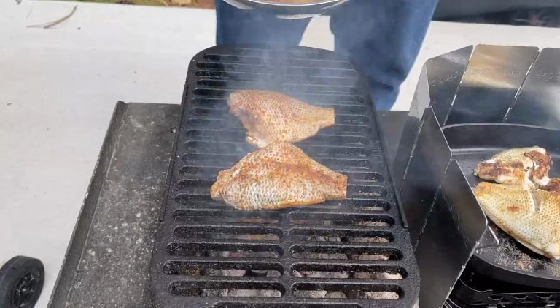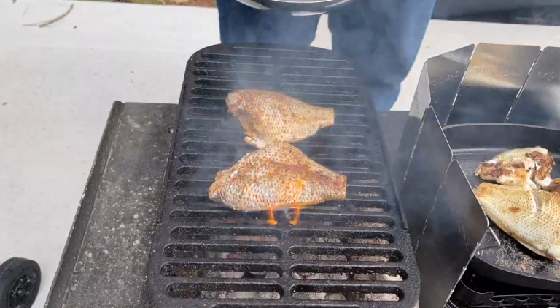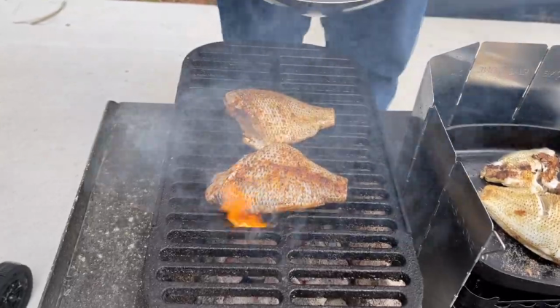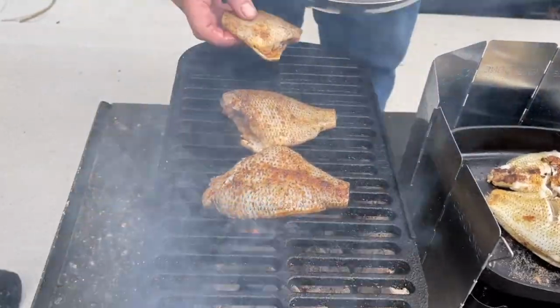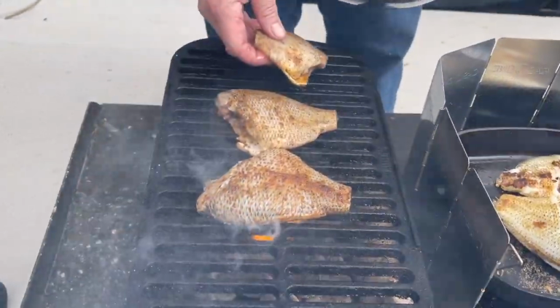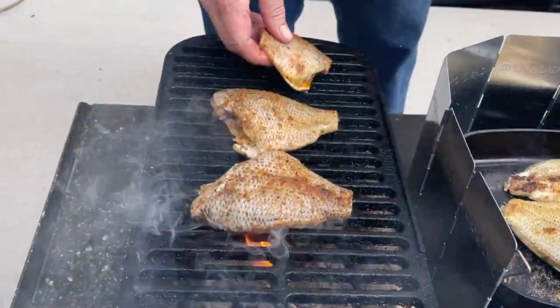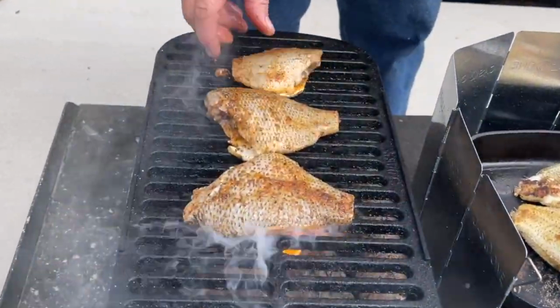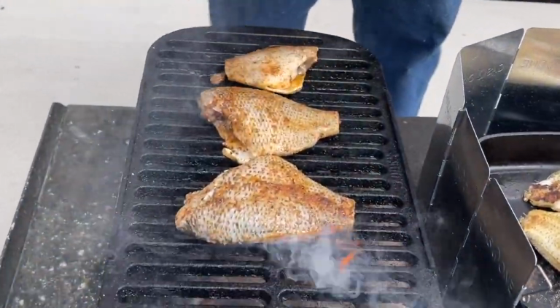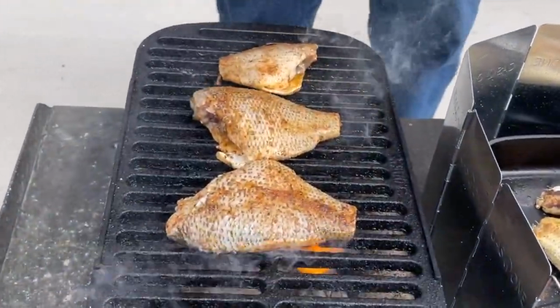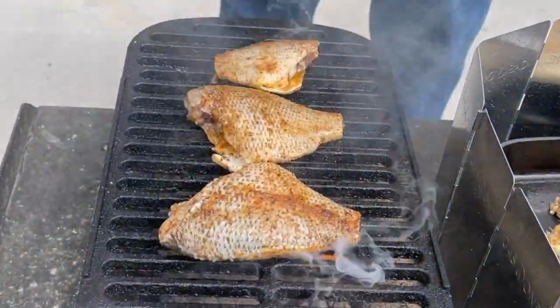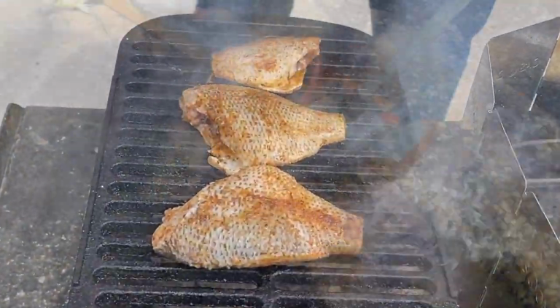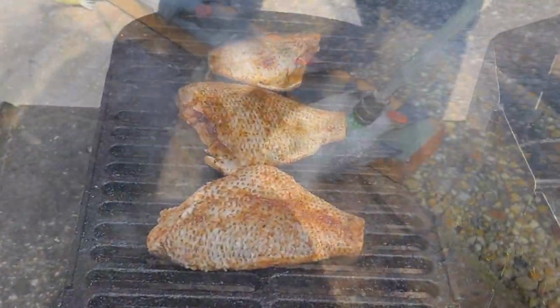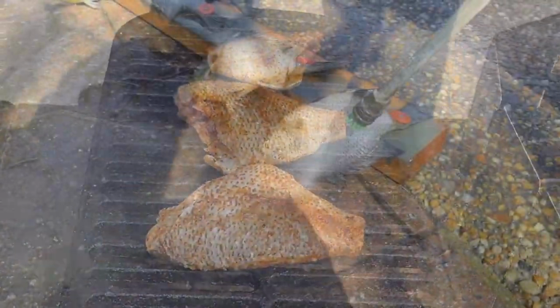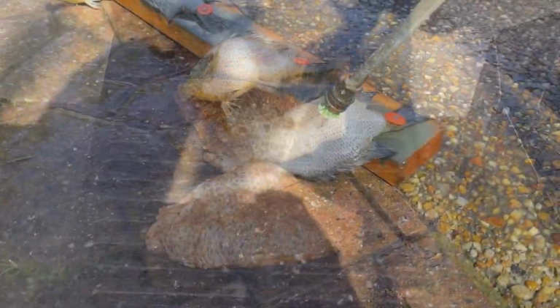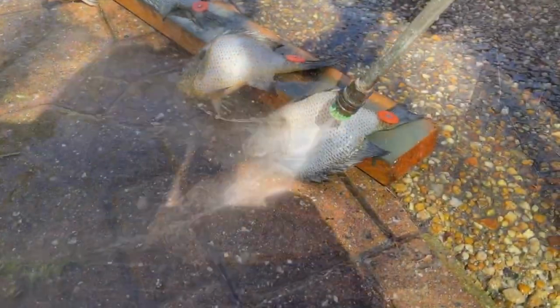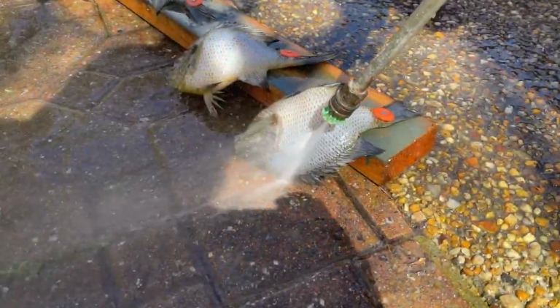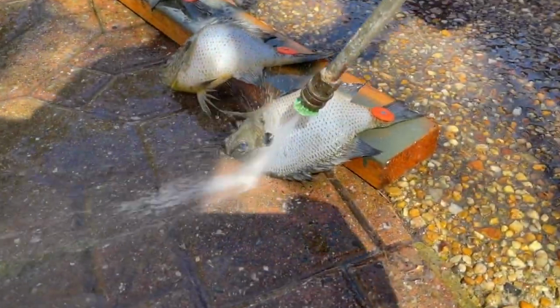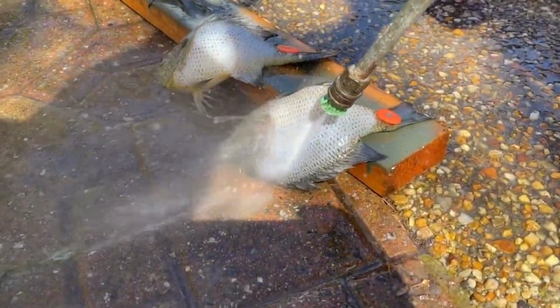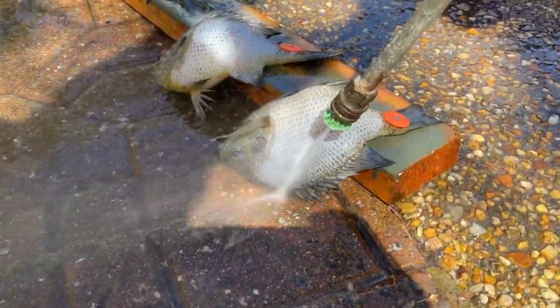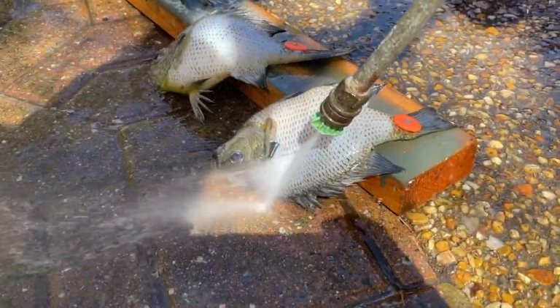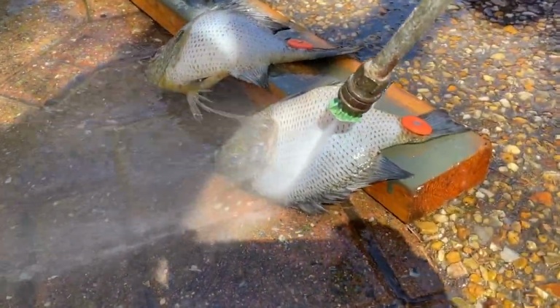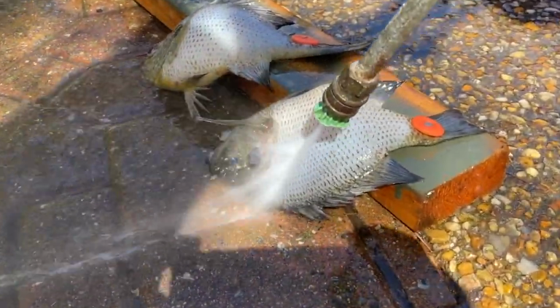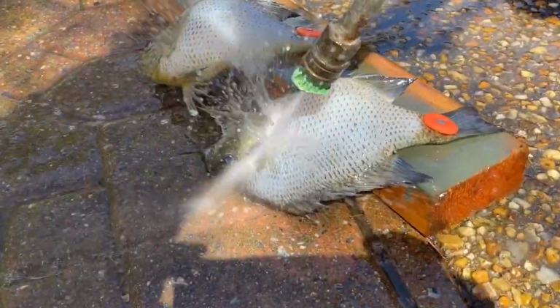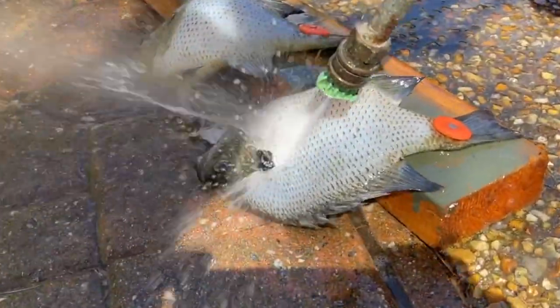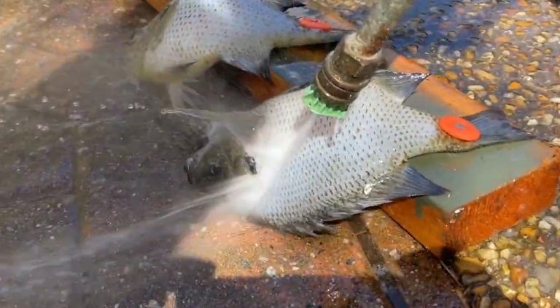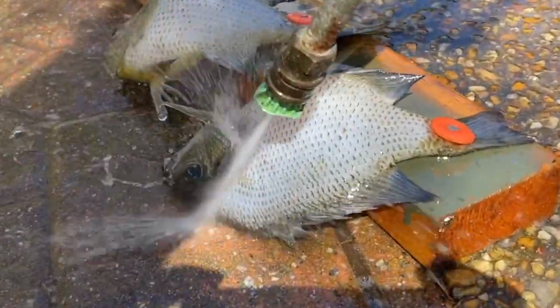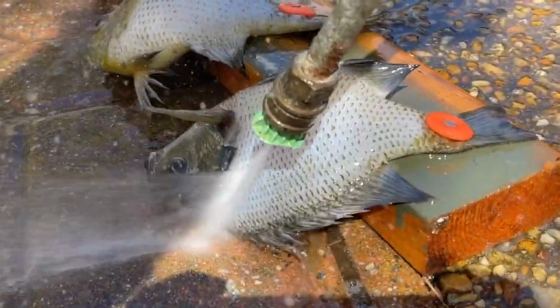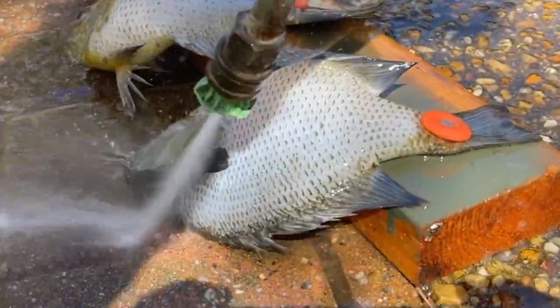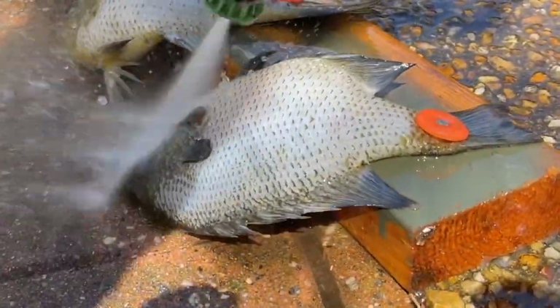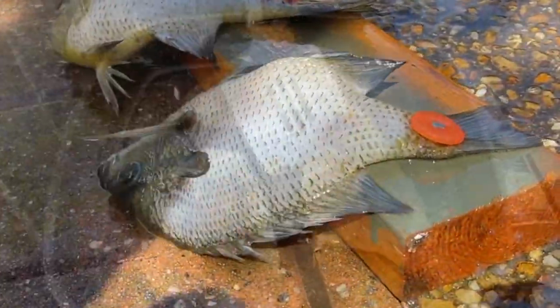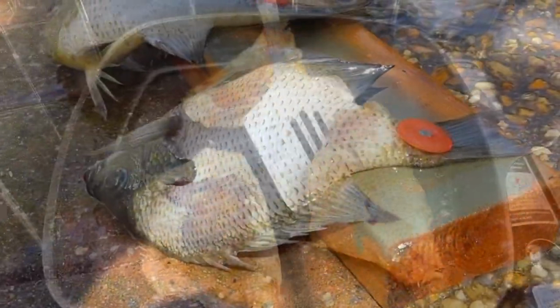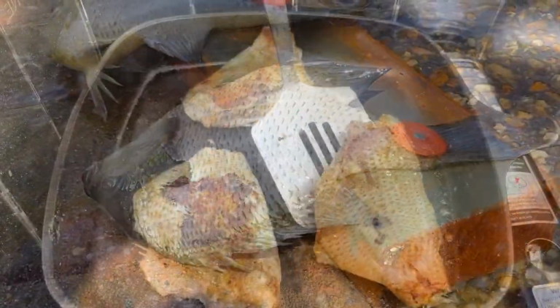All for you. Grilling bluegill, frying bluegill, and a bonus side at the end.